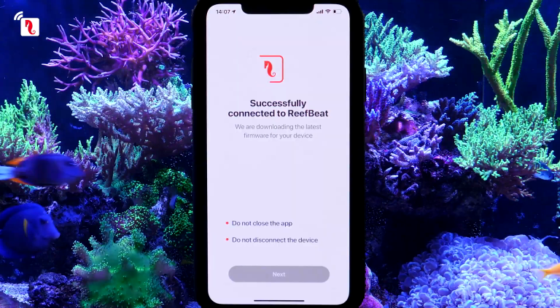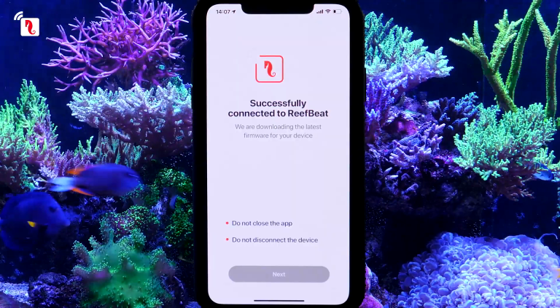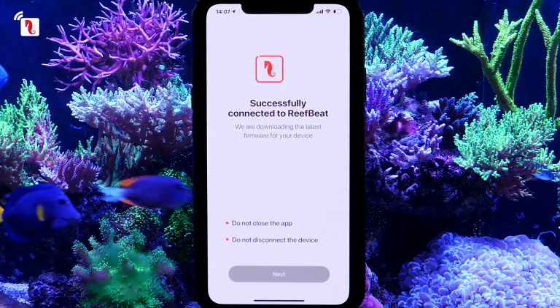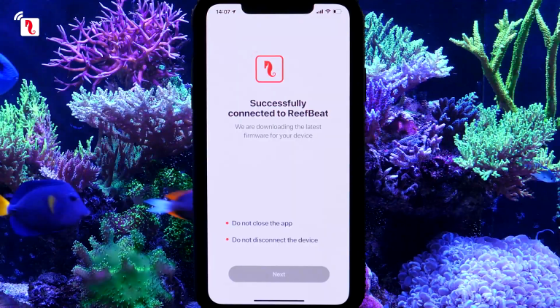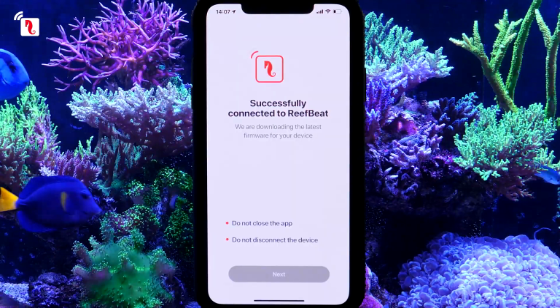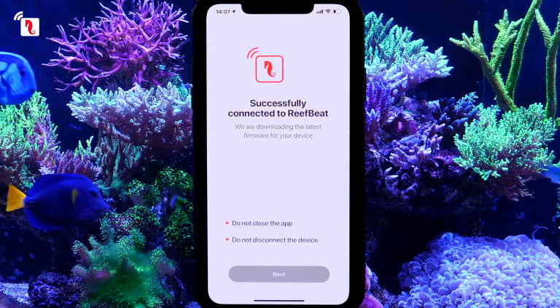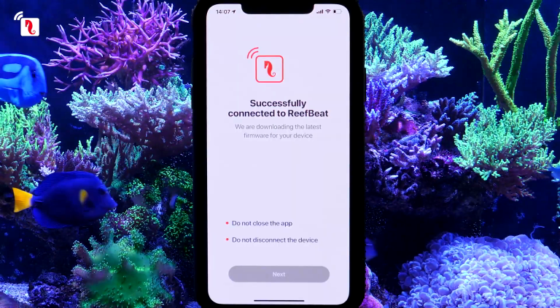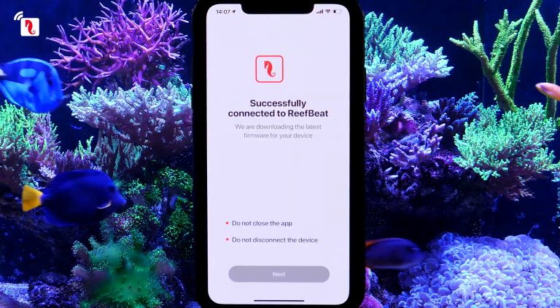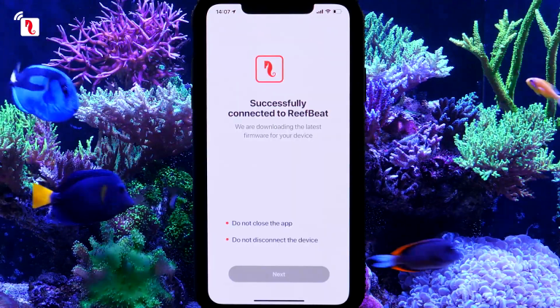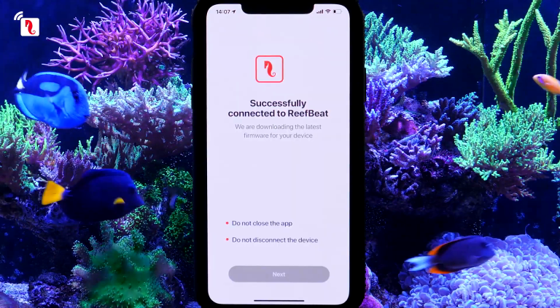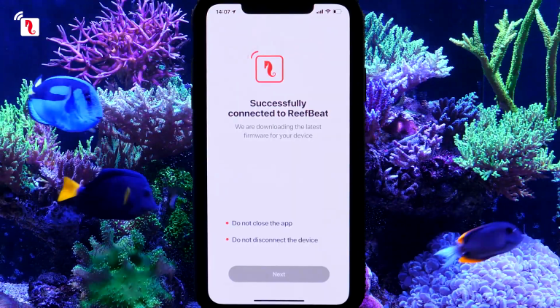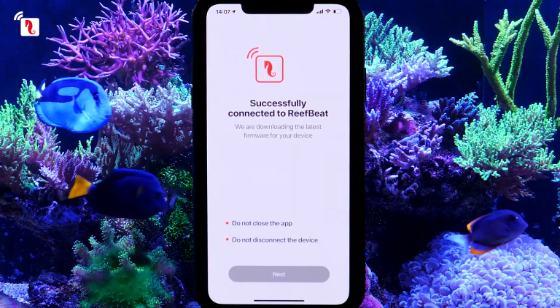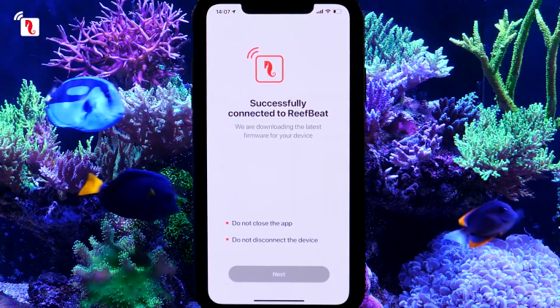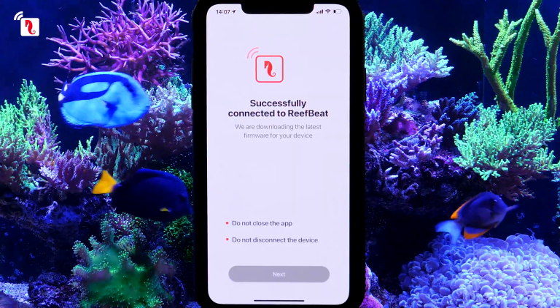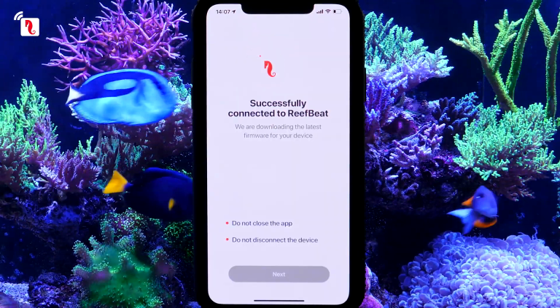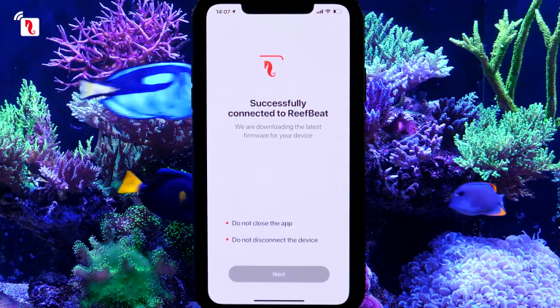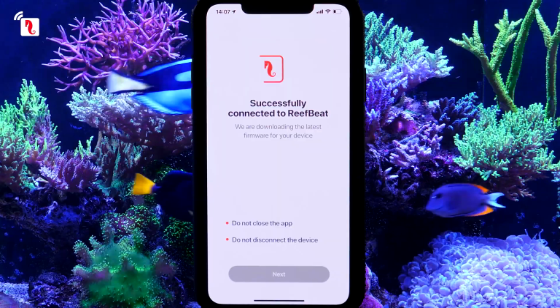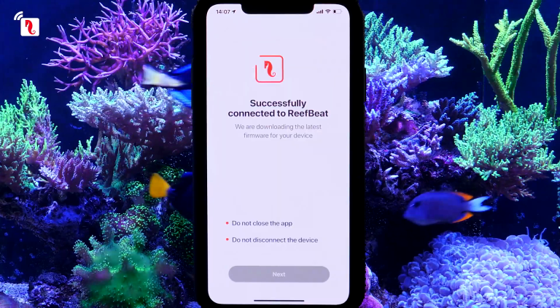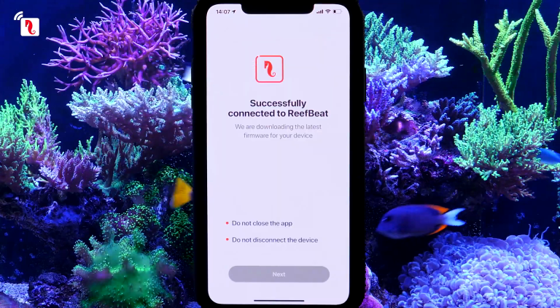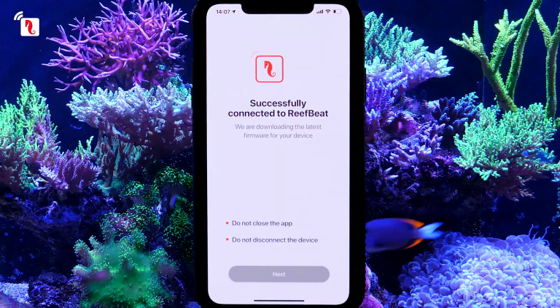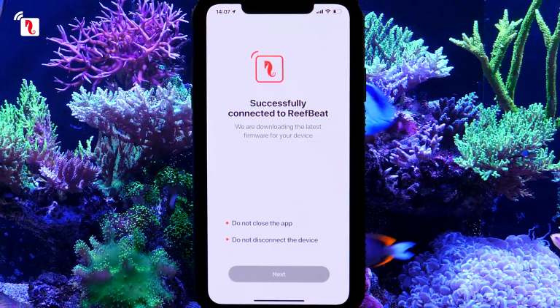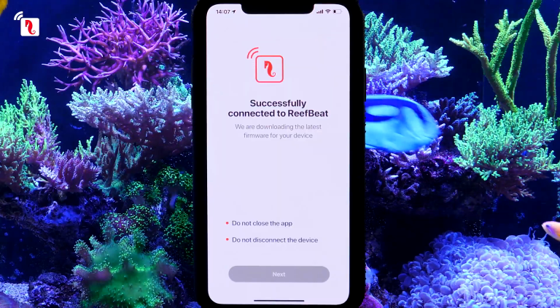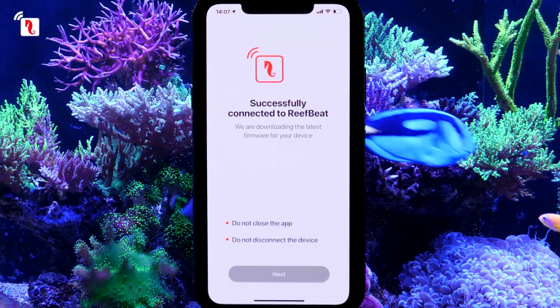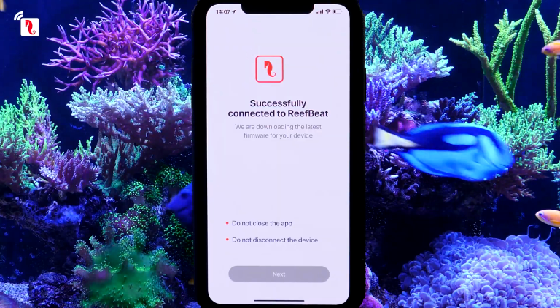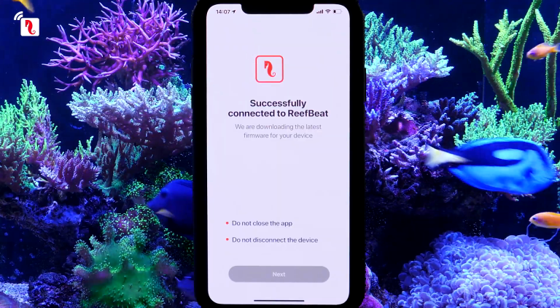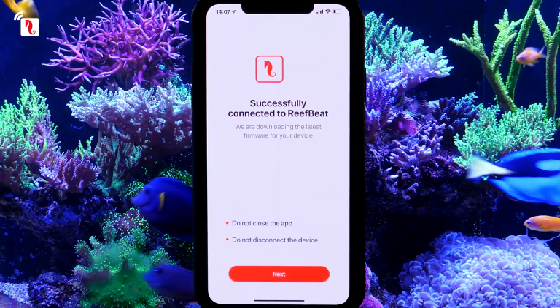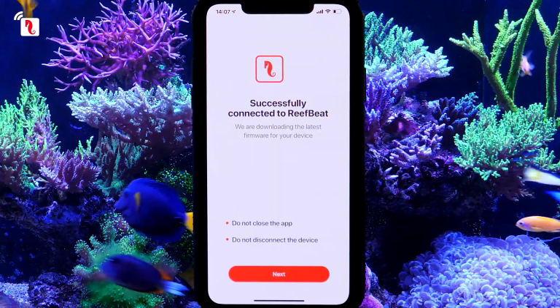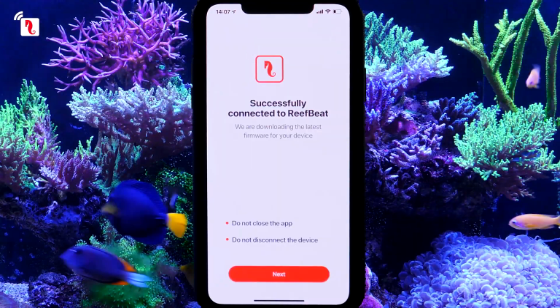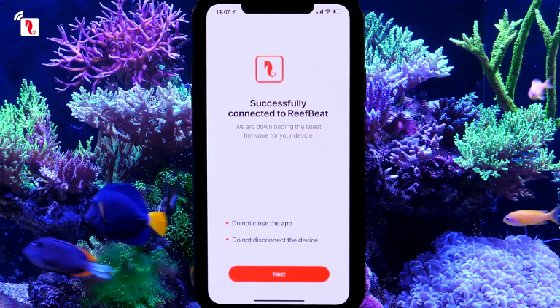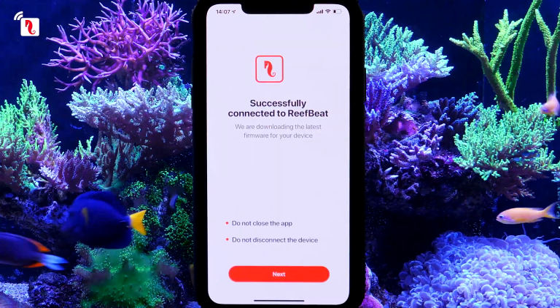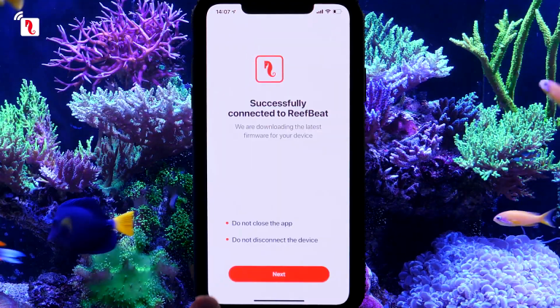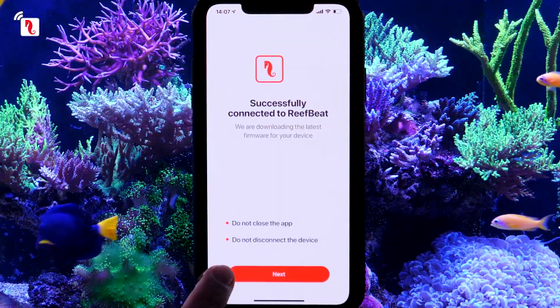ReefBeat will now check and update the latest firmware to the controller, which can take a few minutes. Once completed, press Next.